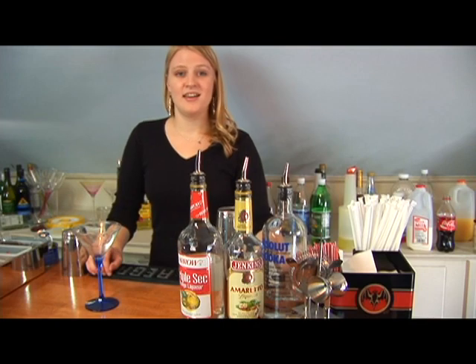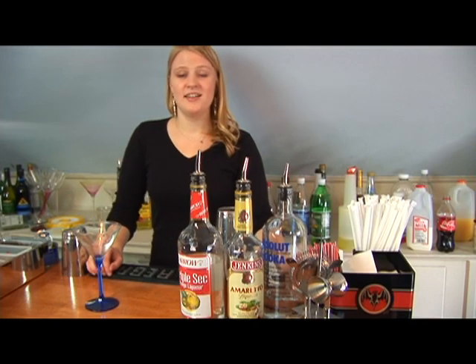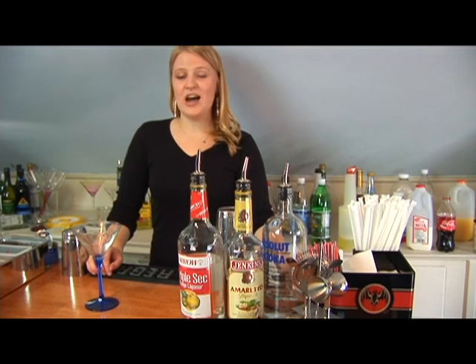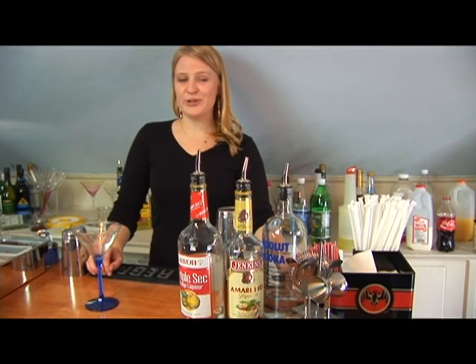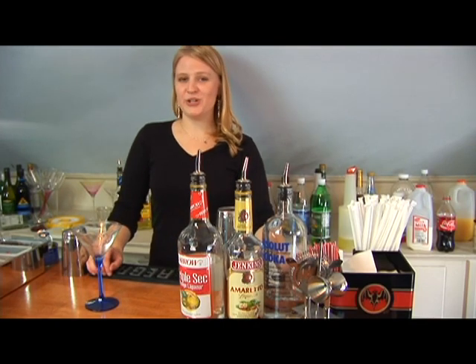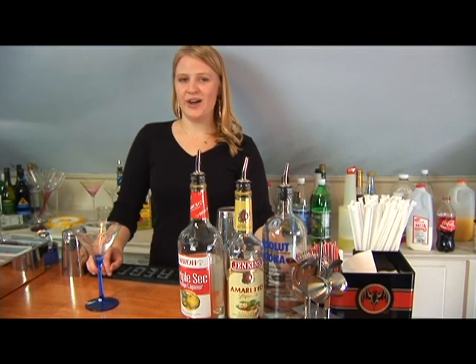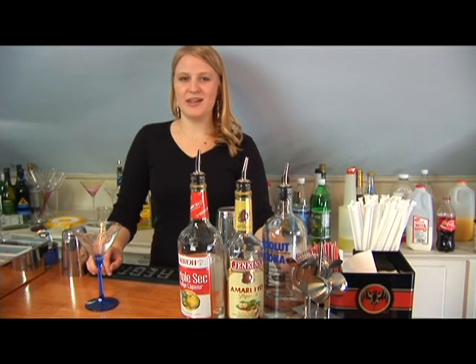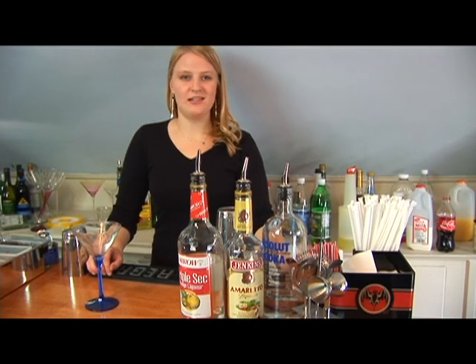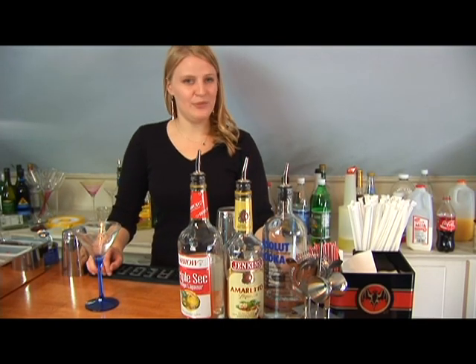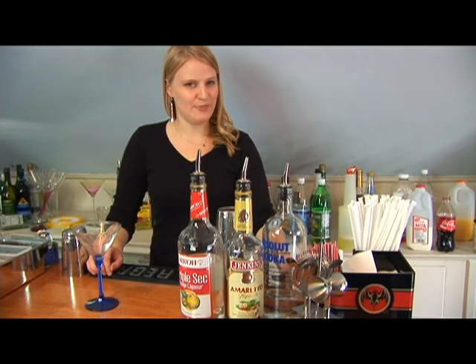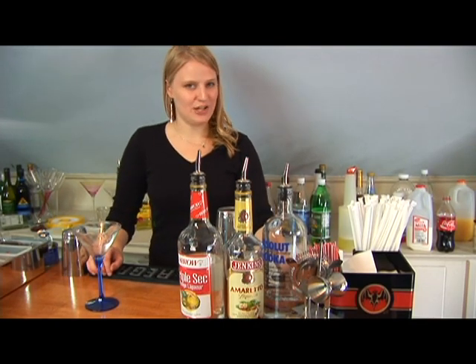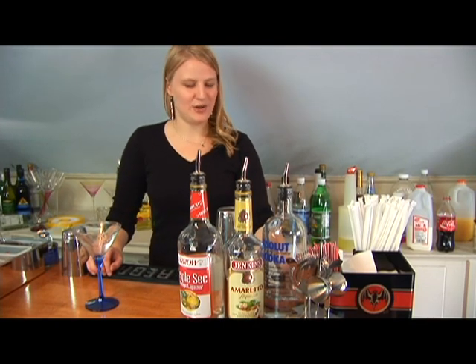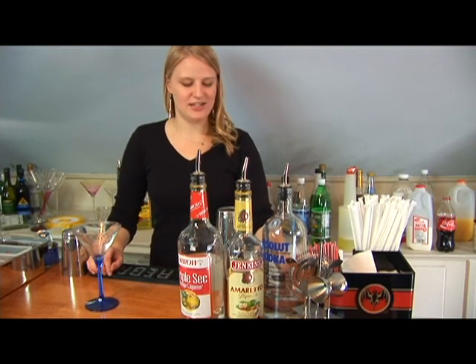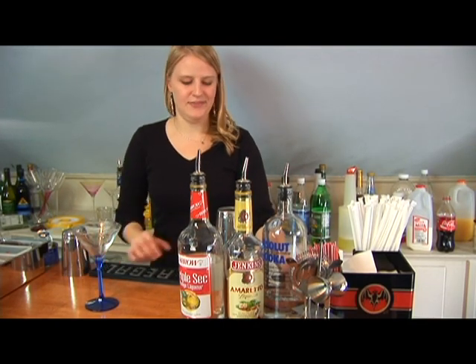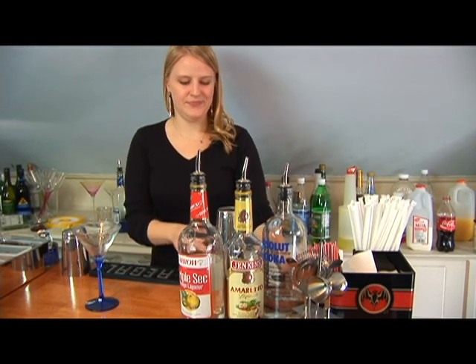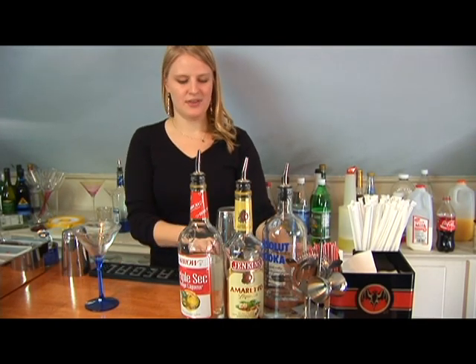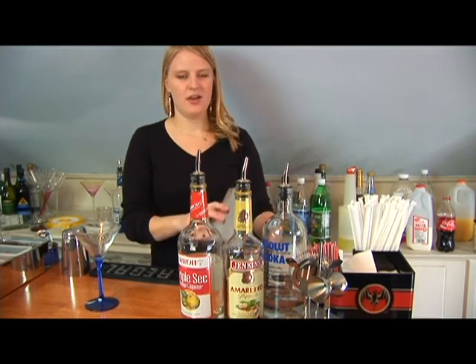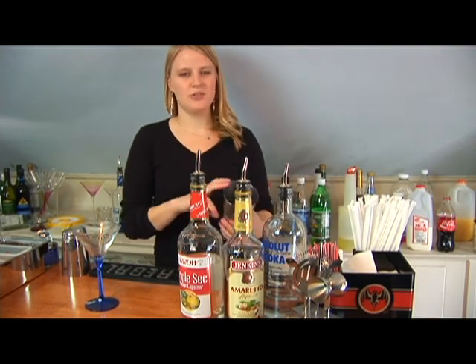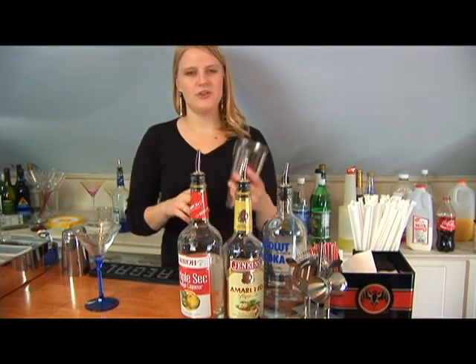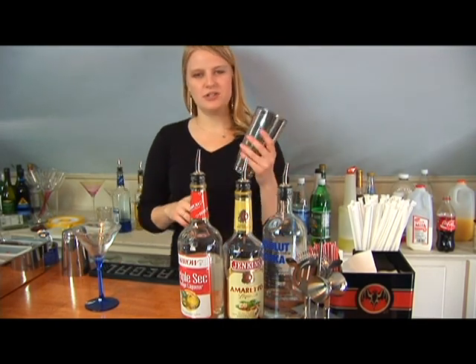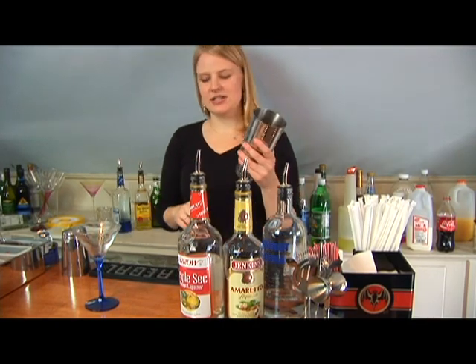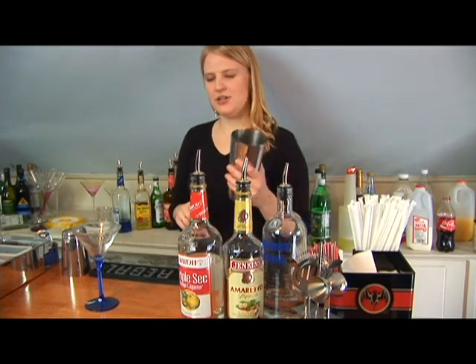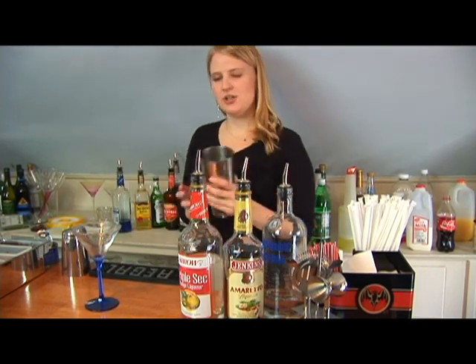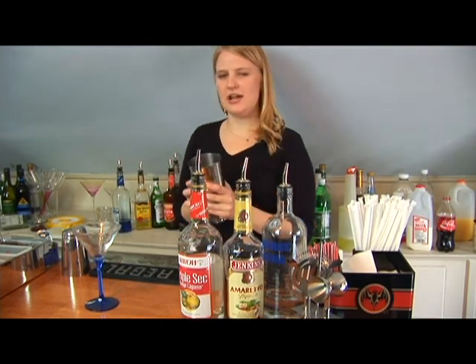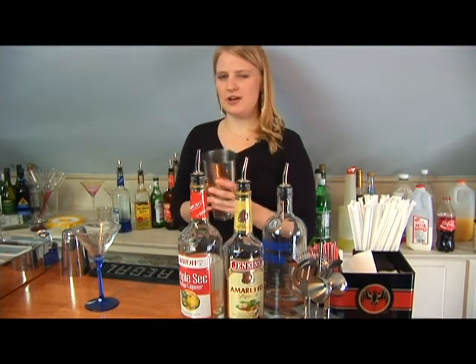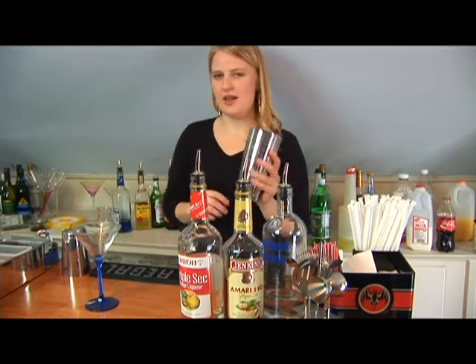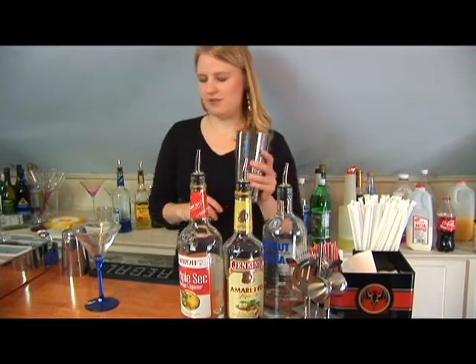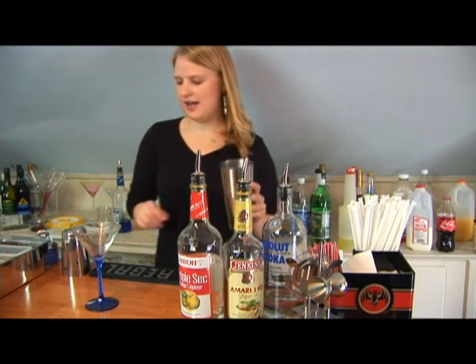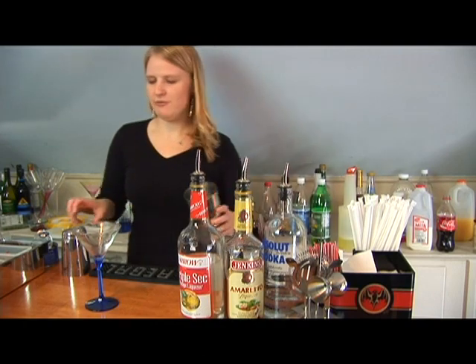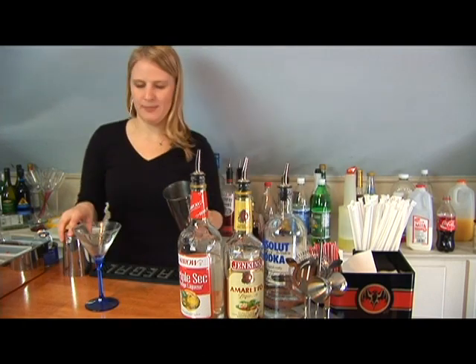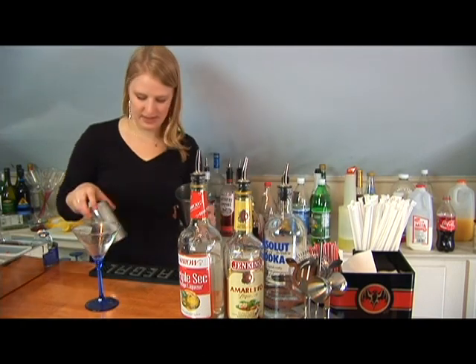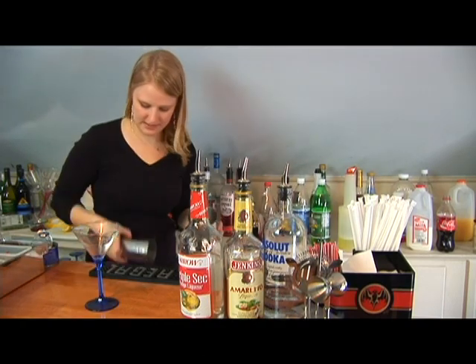Now I'm going to show you how to make a lemon splash martini. First you're going to take your shaker and fill it halfway up with ice.